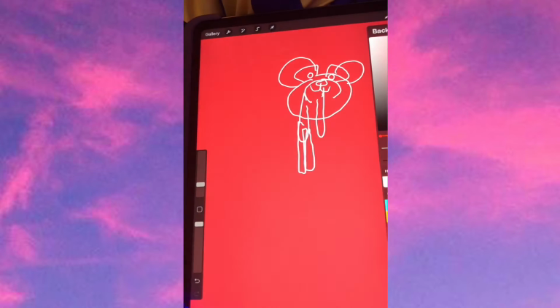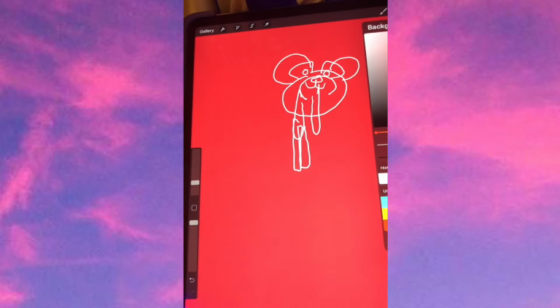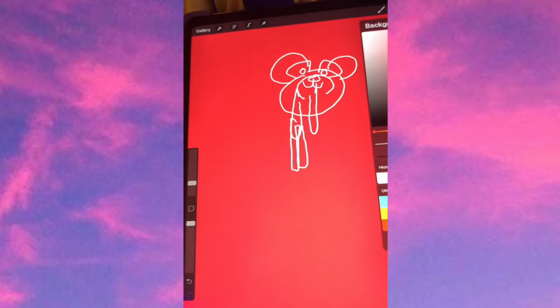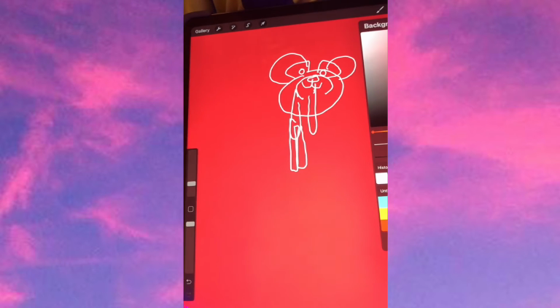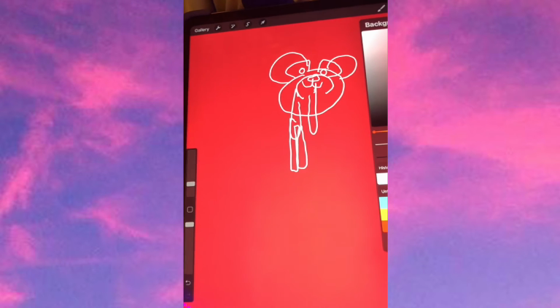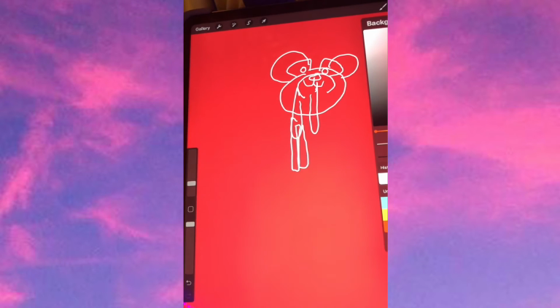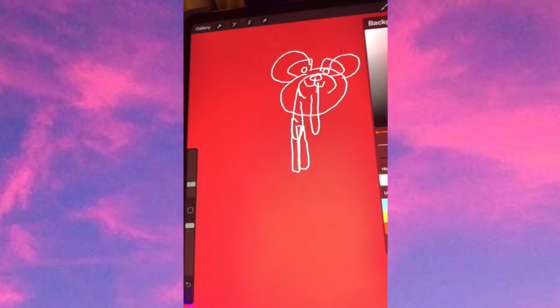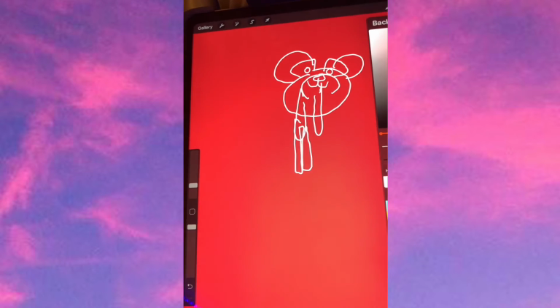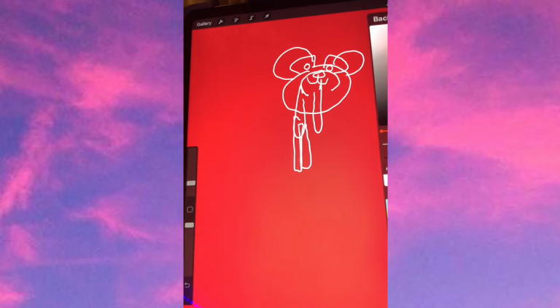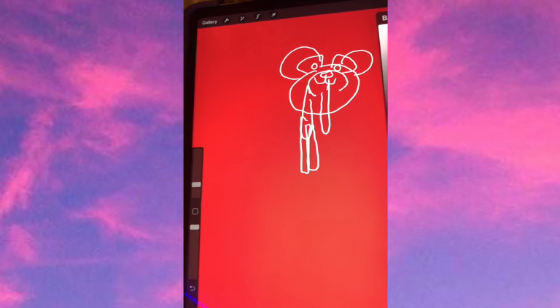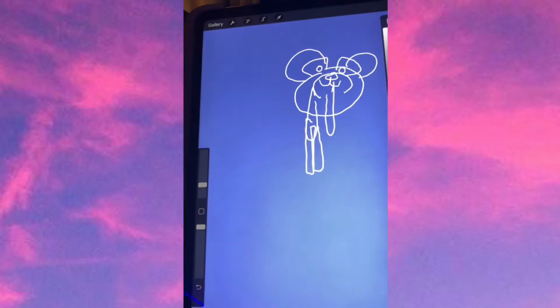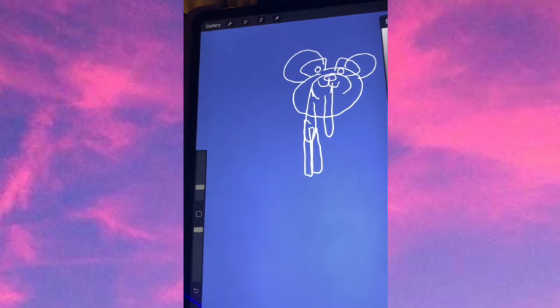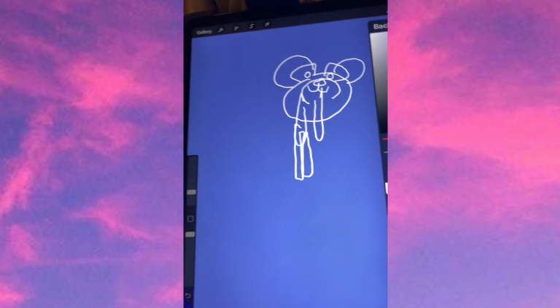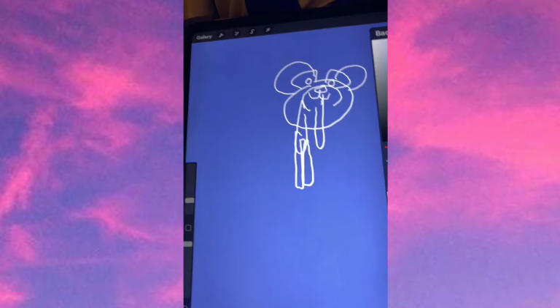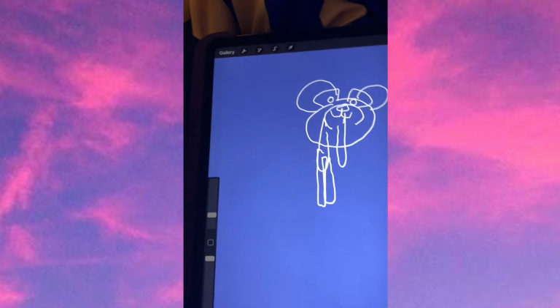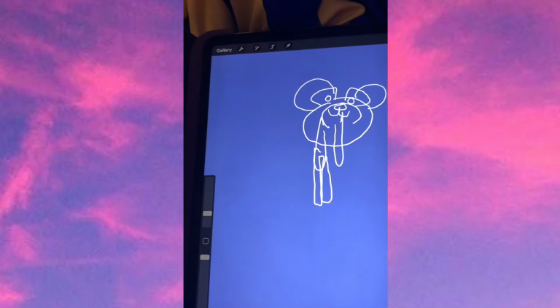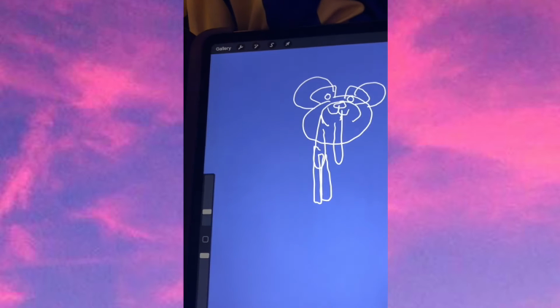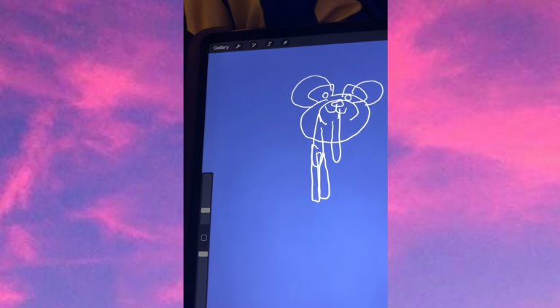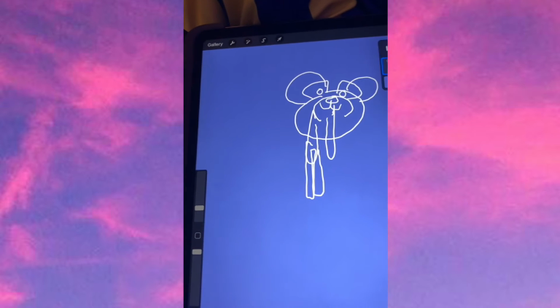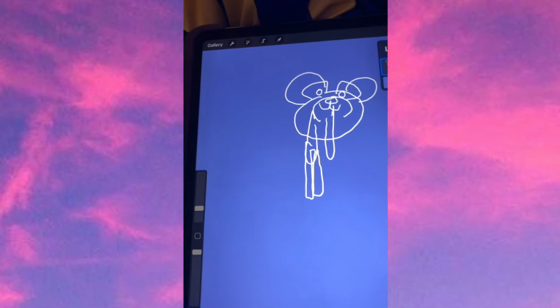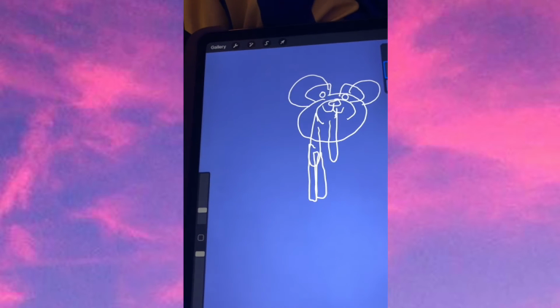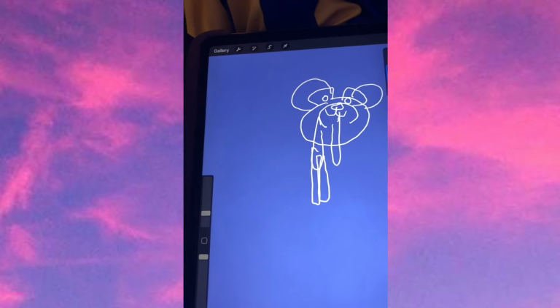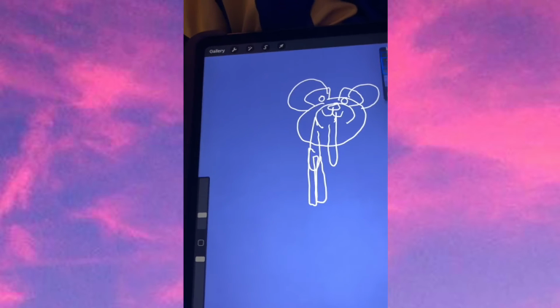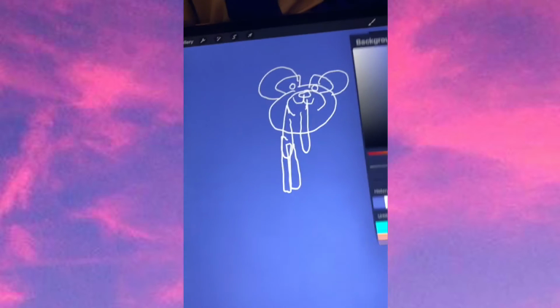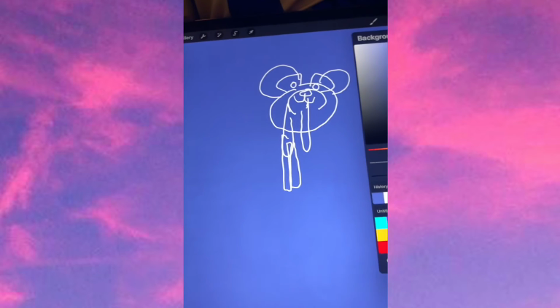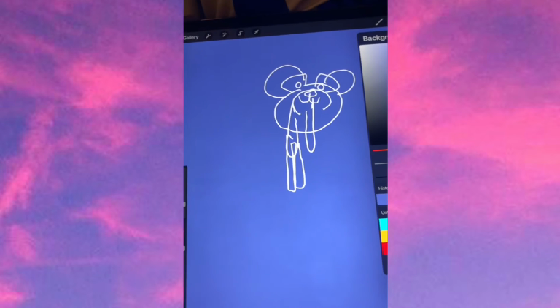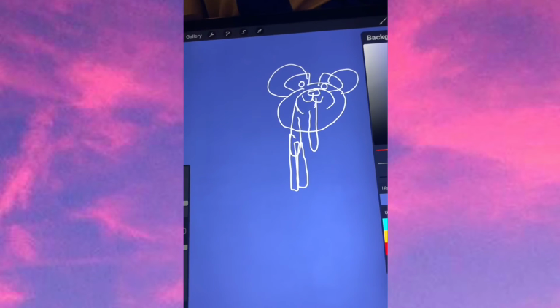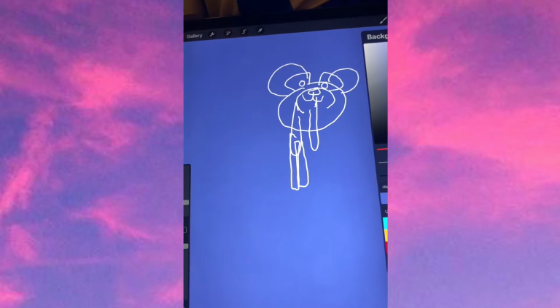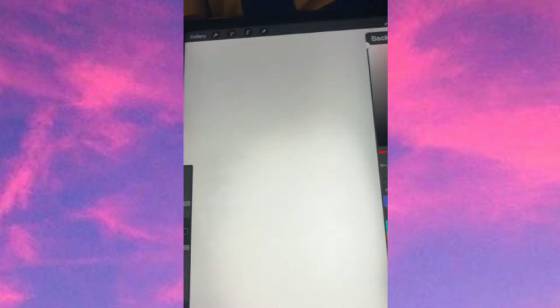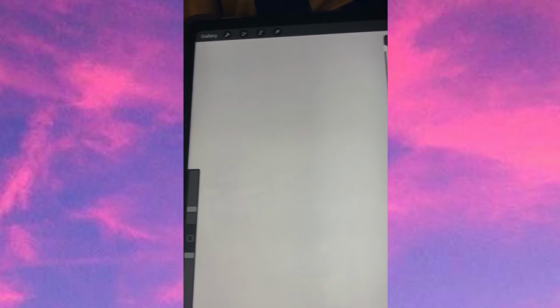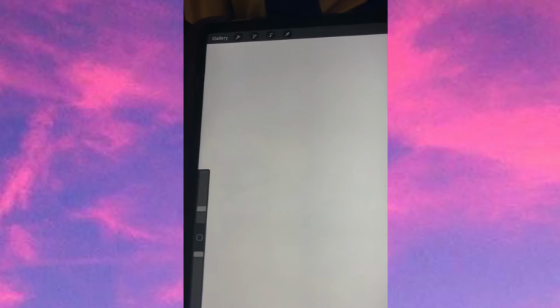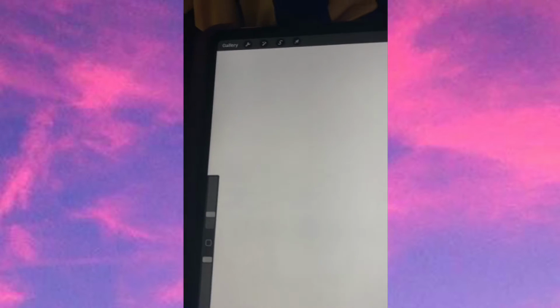Let's see. Nope. Oh my goodness. Change this back to white.